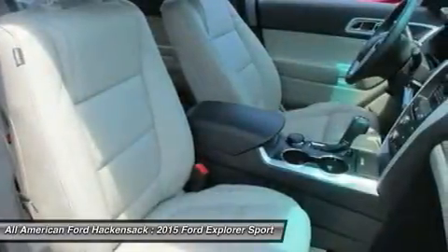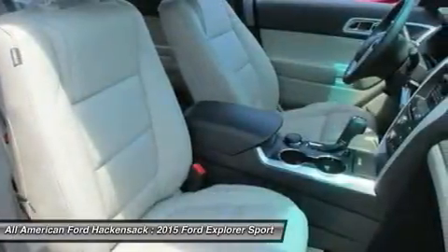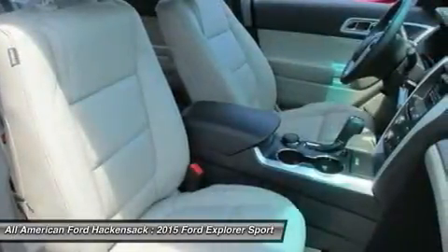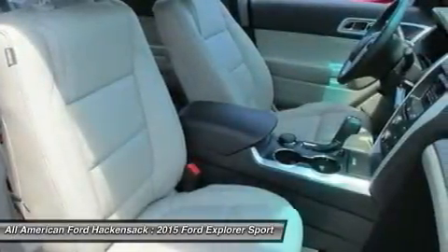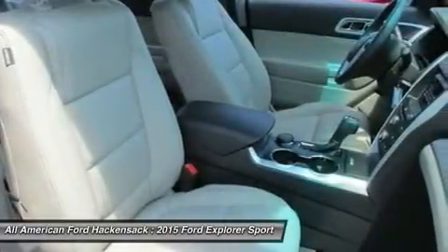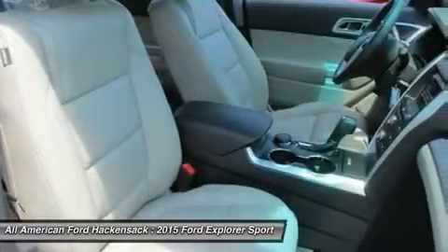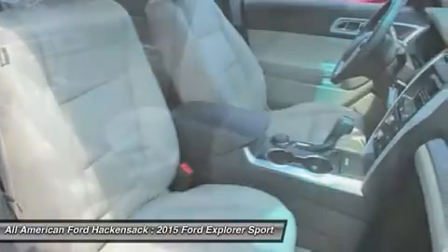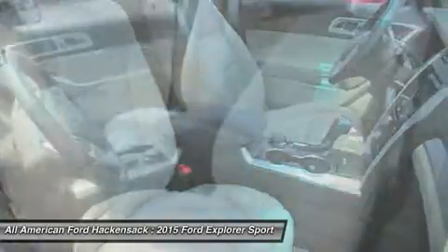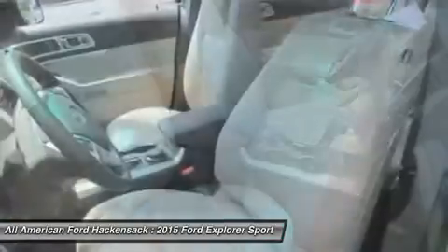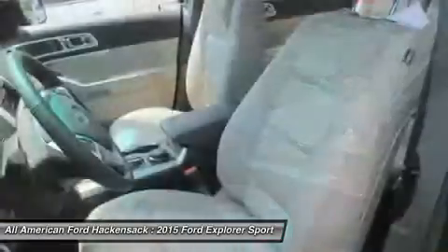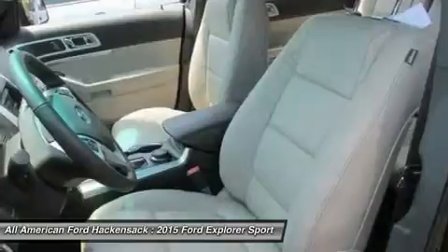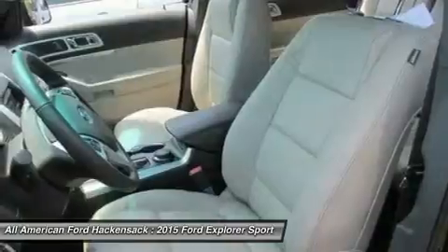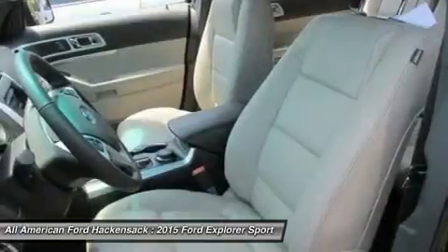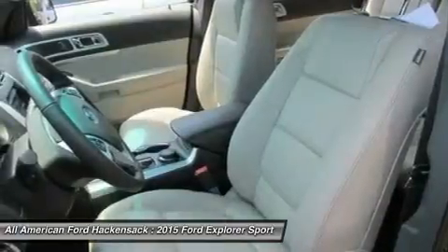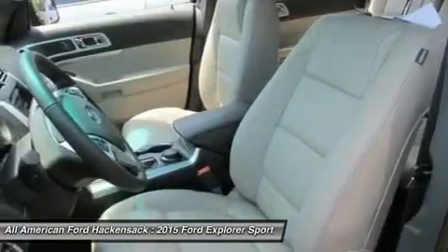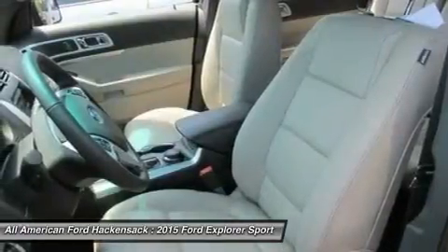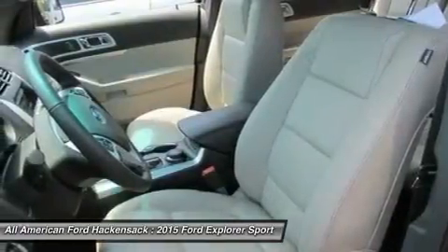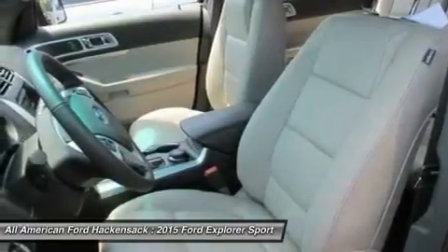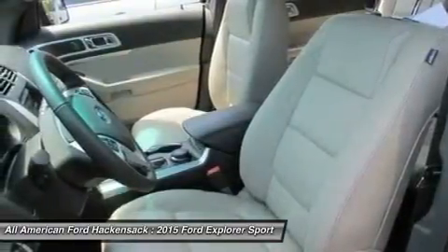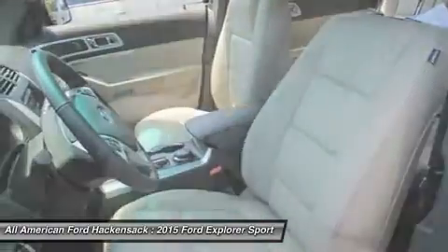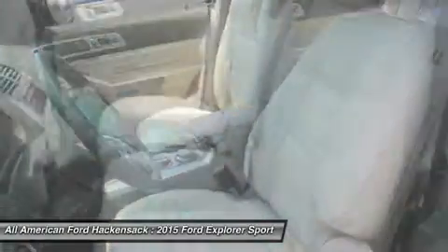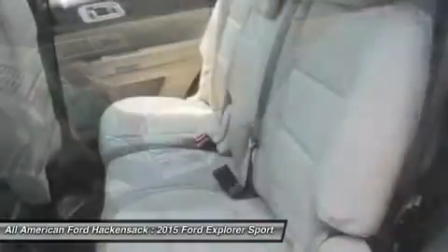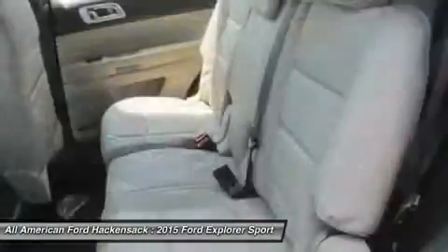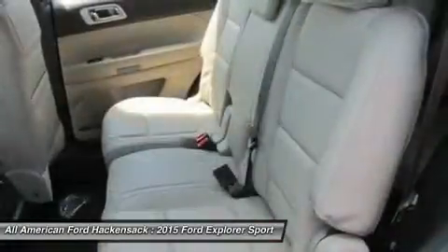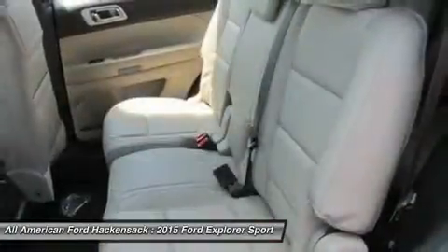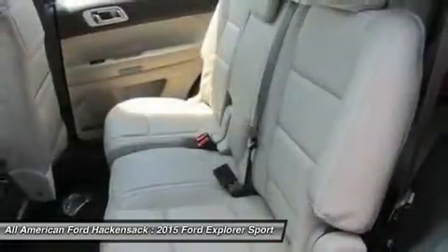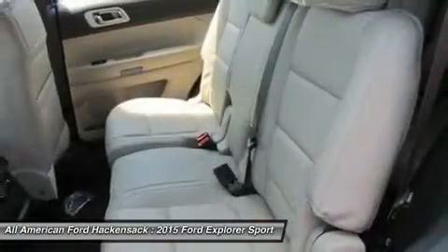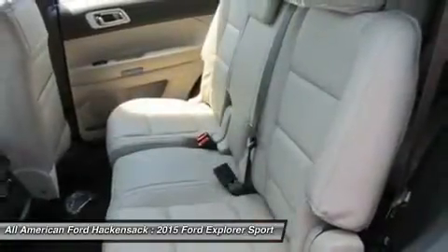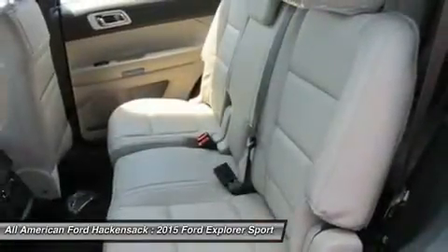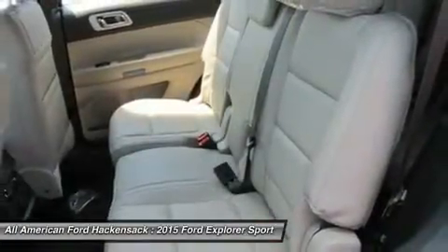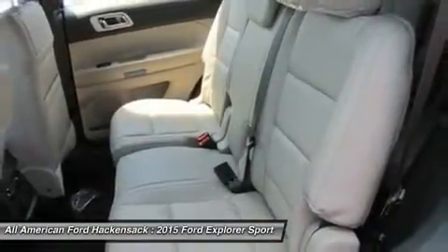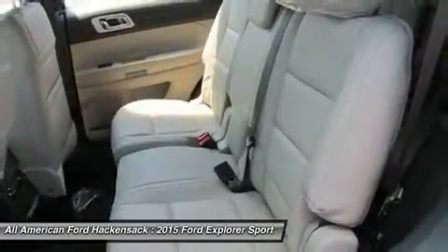Cruise control, four-wheel disc brakes, four-wheel drive, keyless entry. Come take a test drive today.